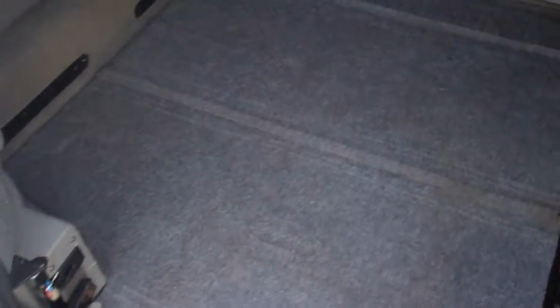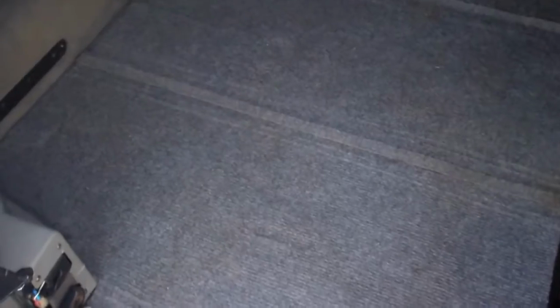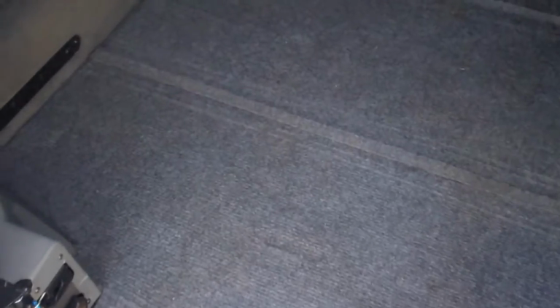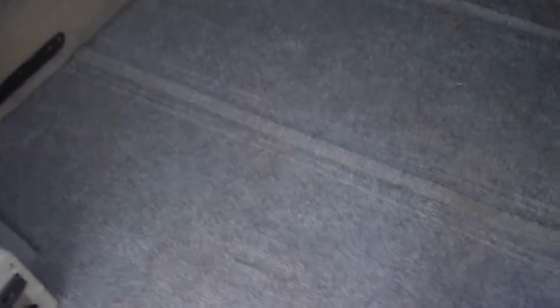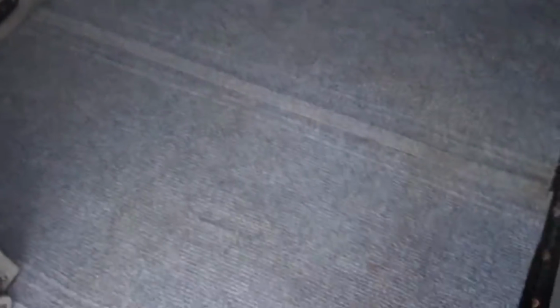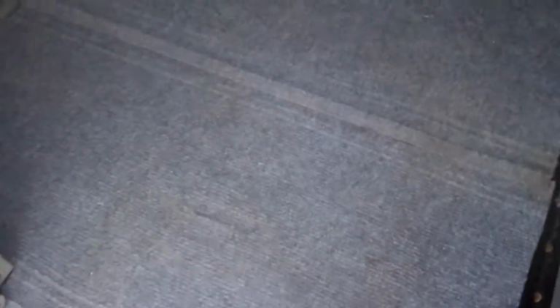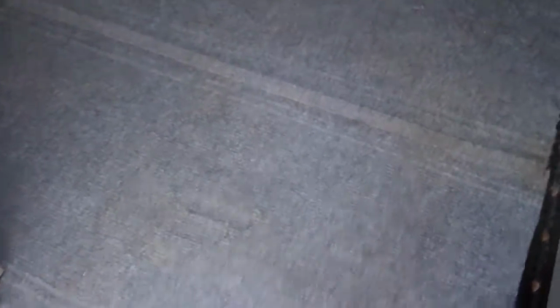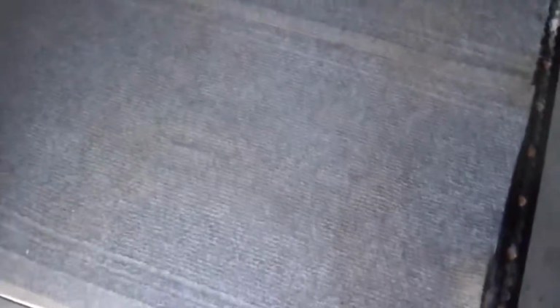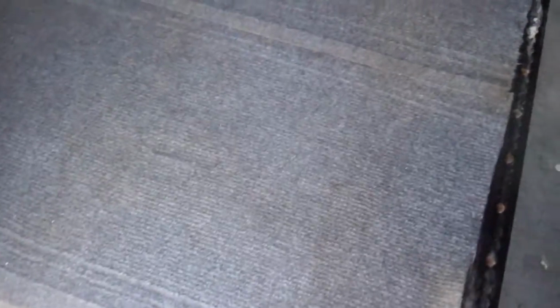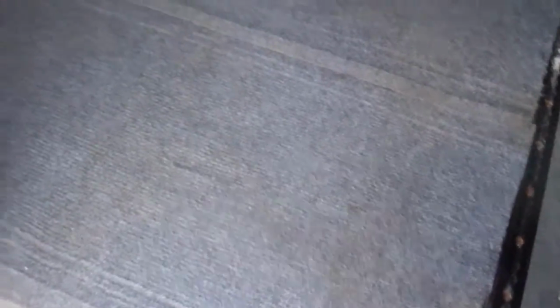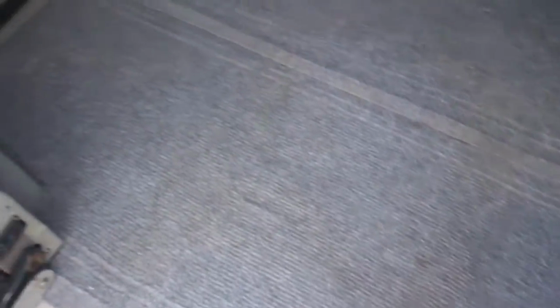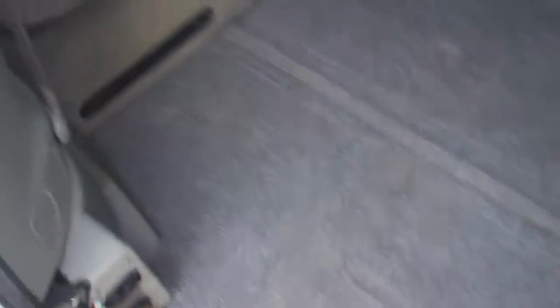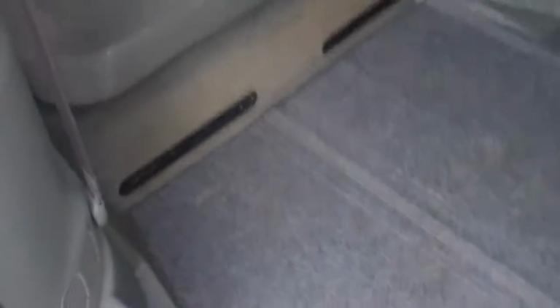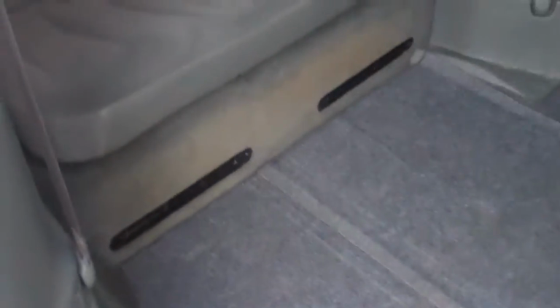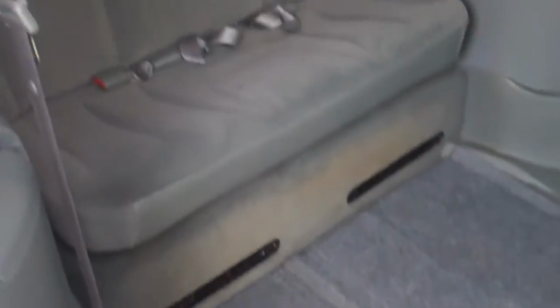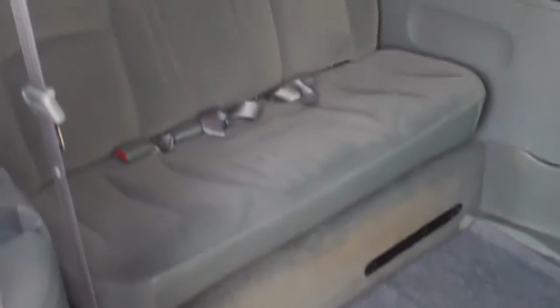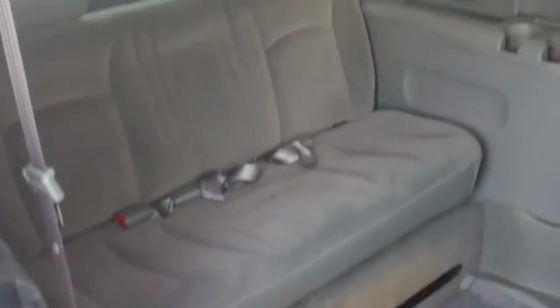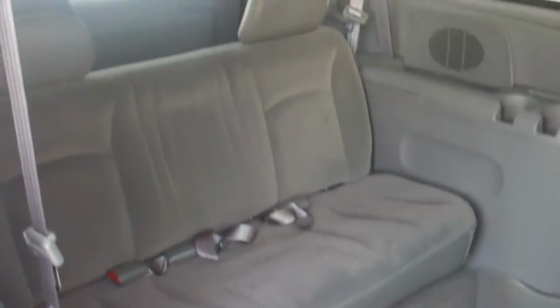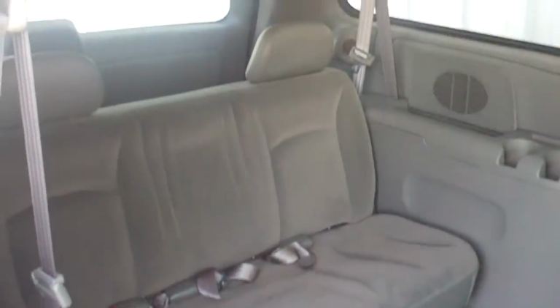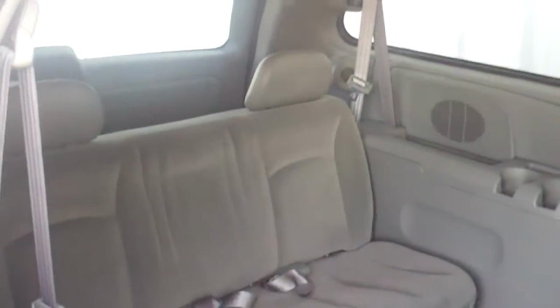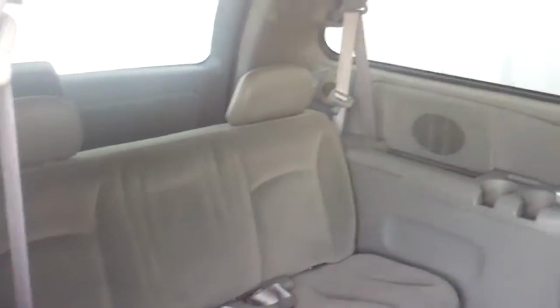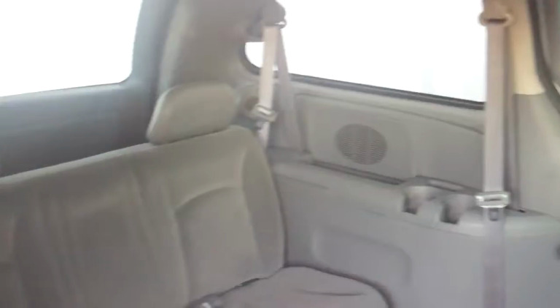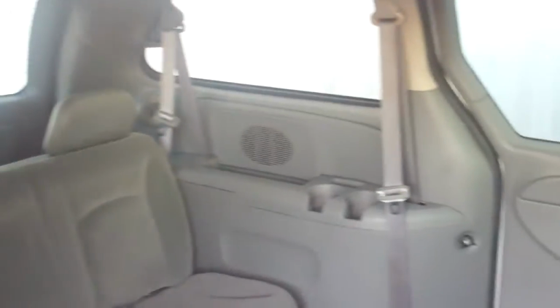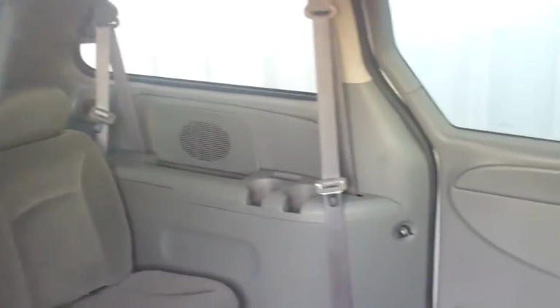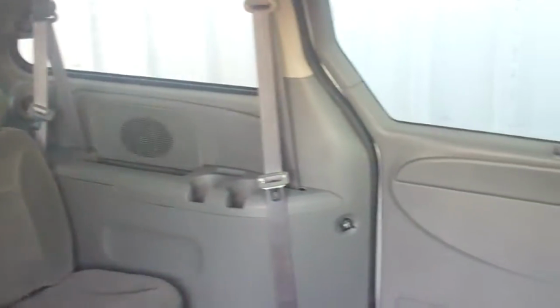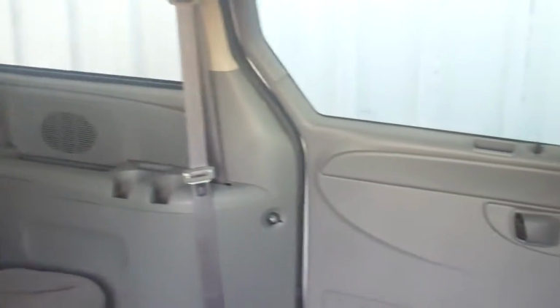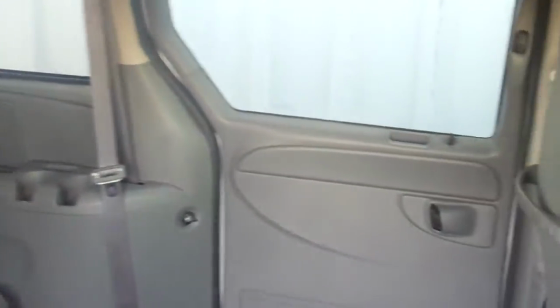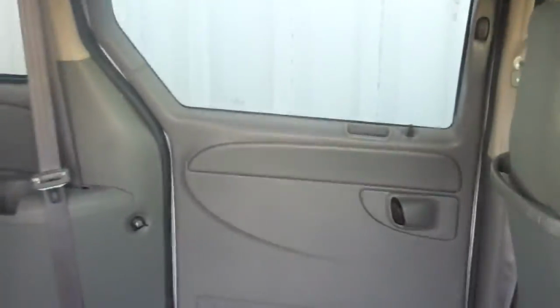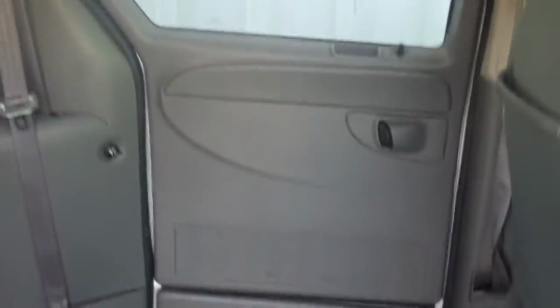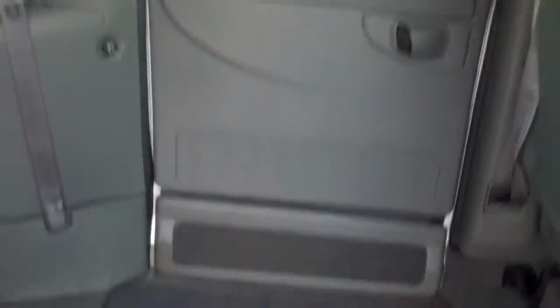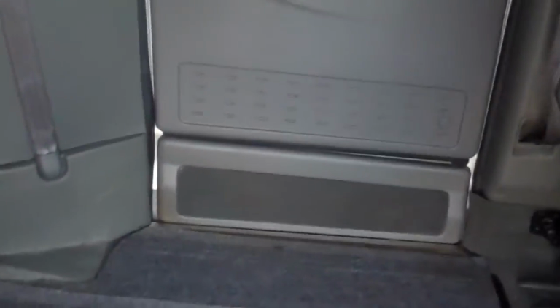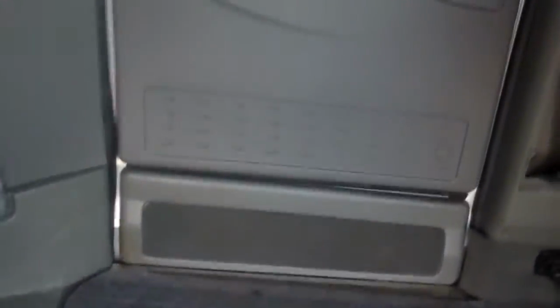Protective carpet mat down. See inside of the van.